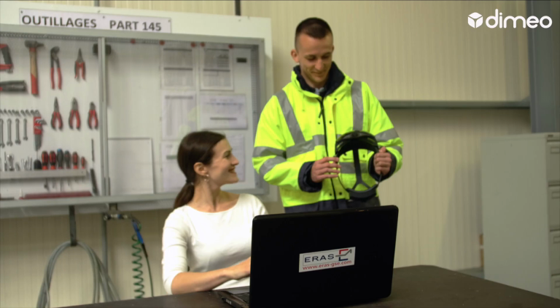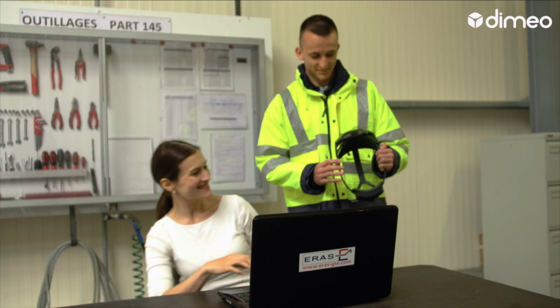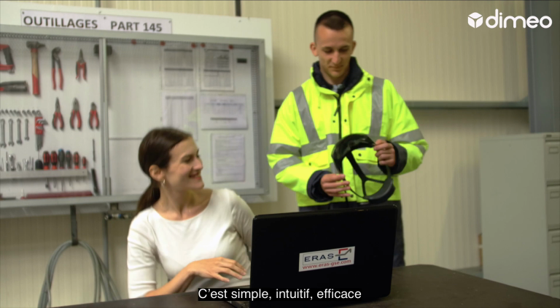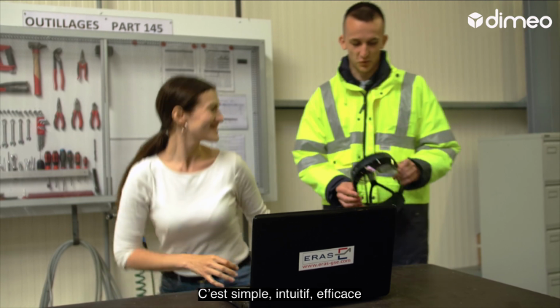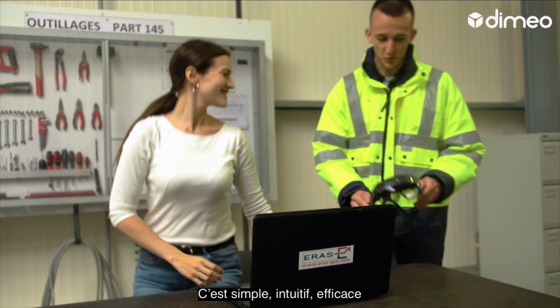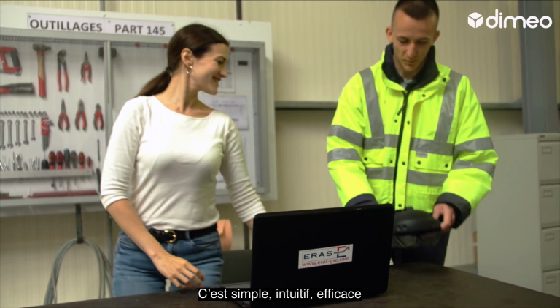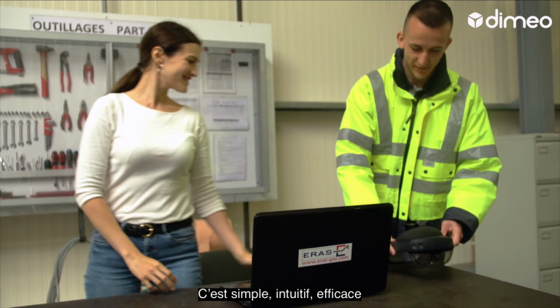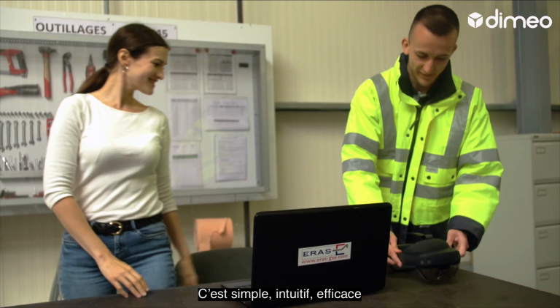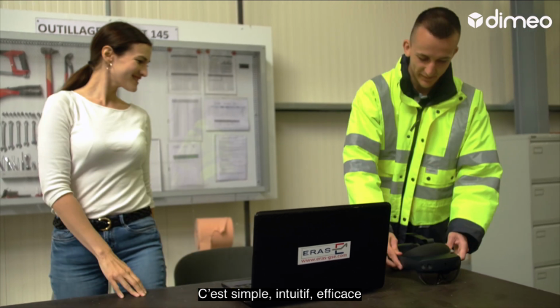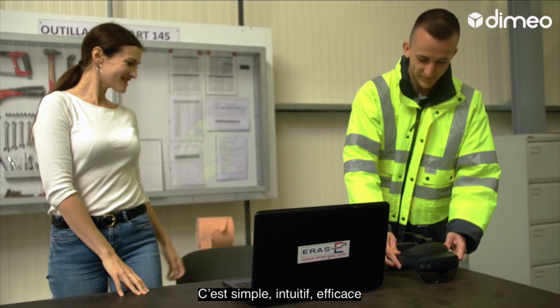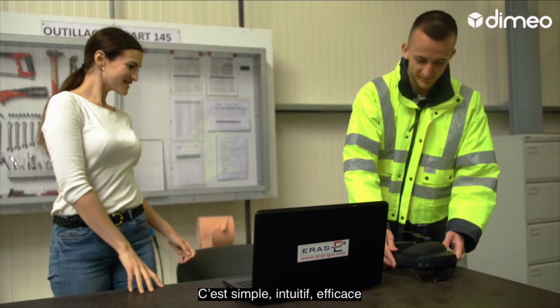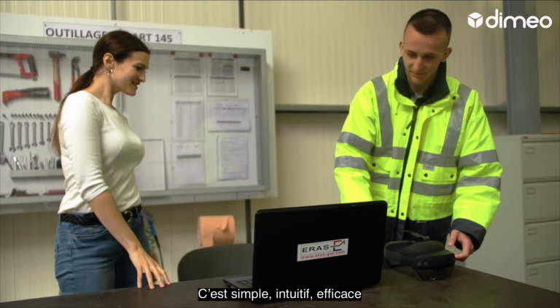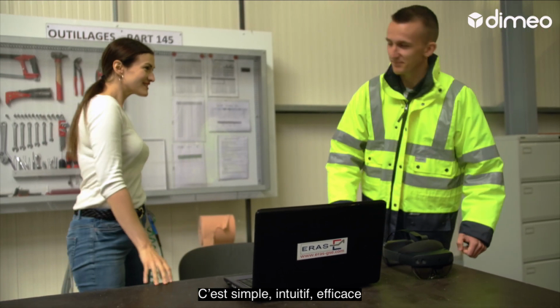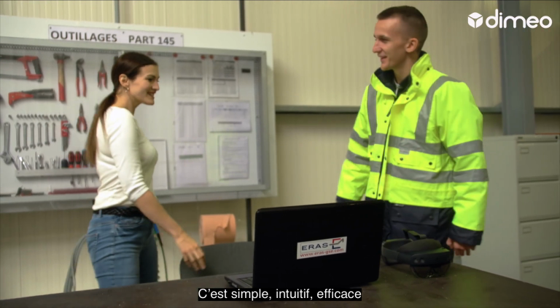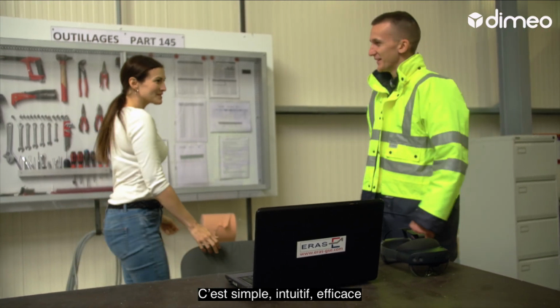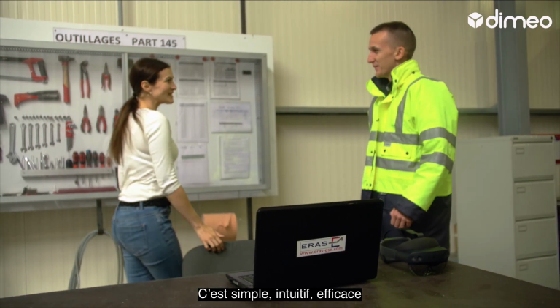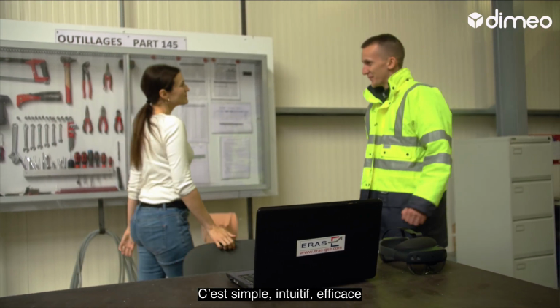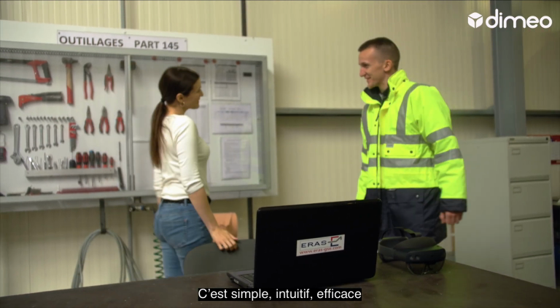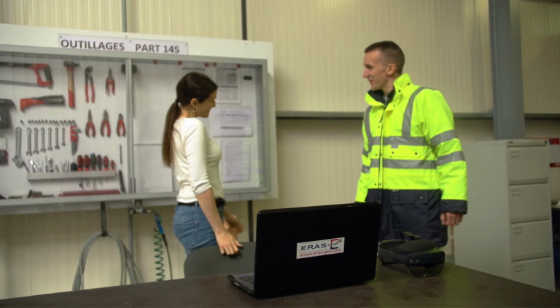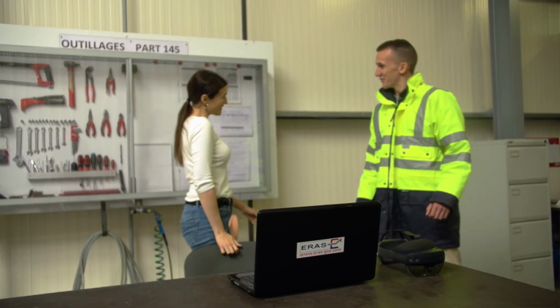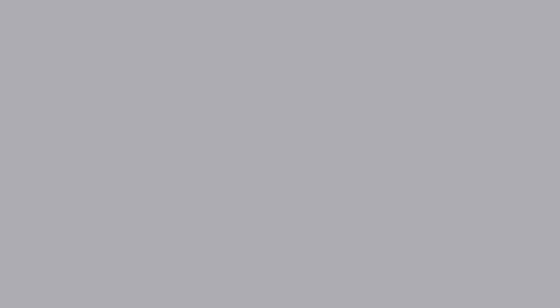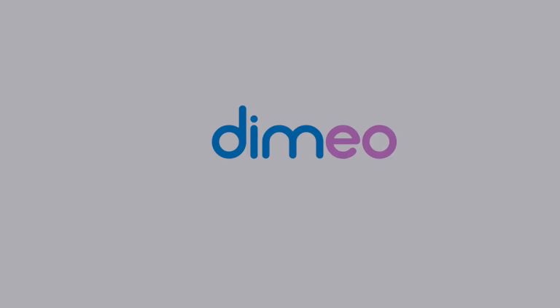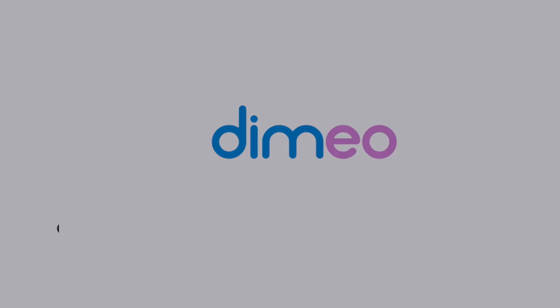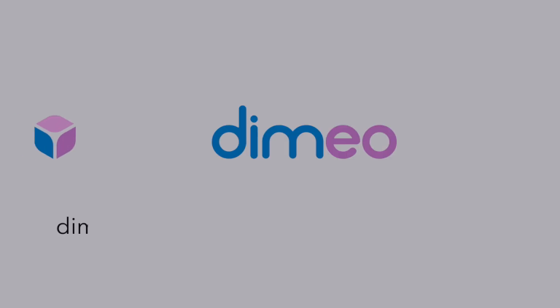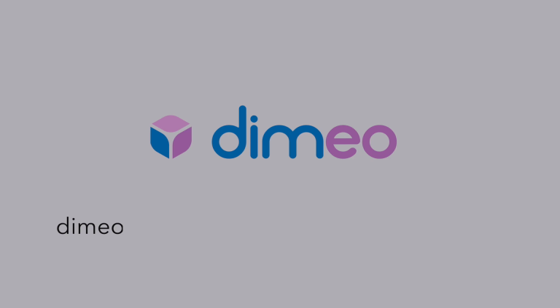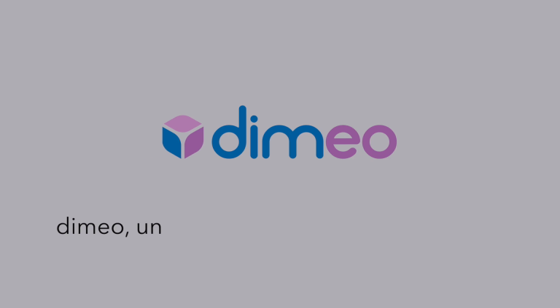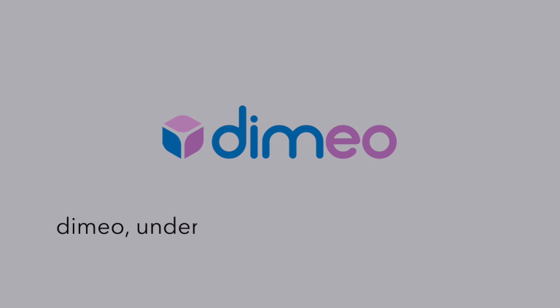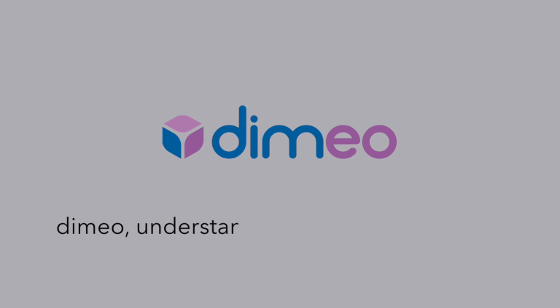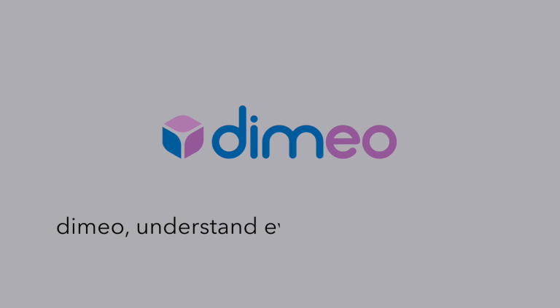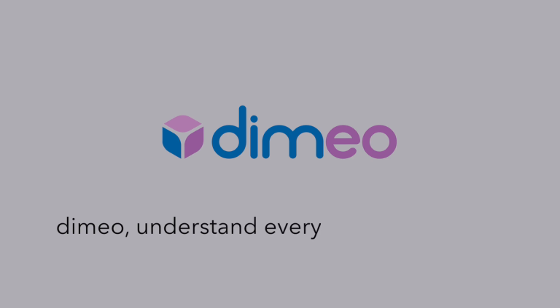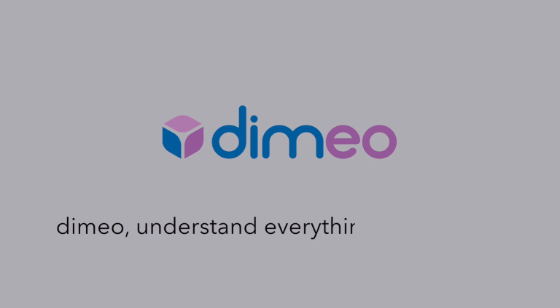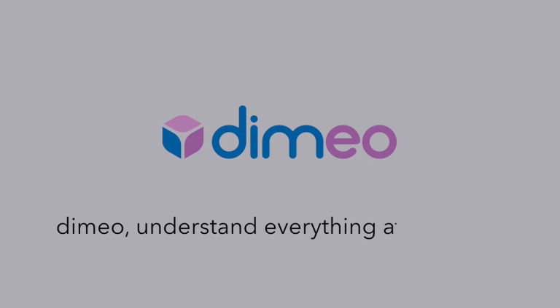It's simple, it's intuitive and it works. Dimio — understand everything at a glance.